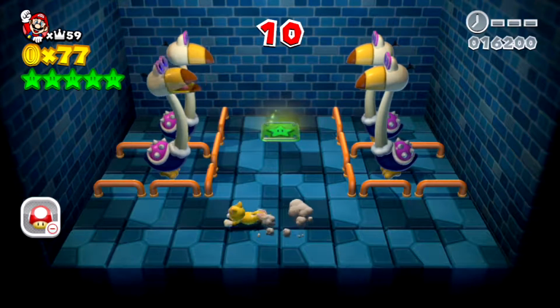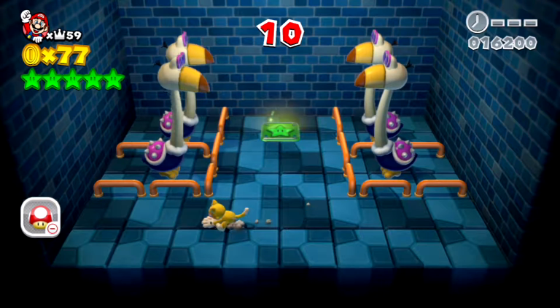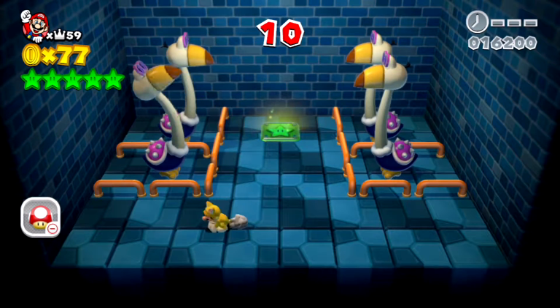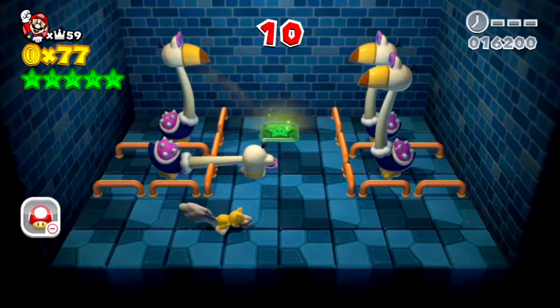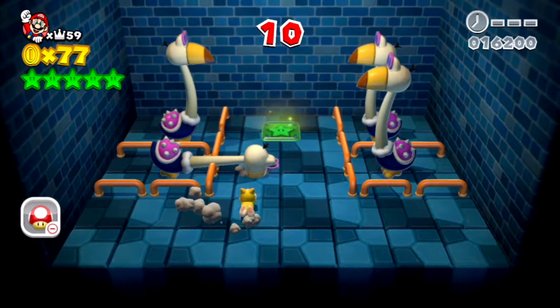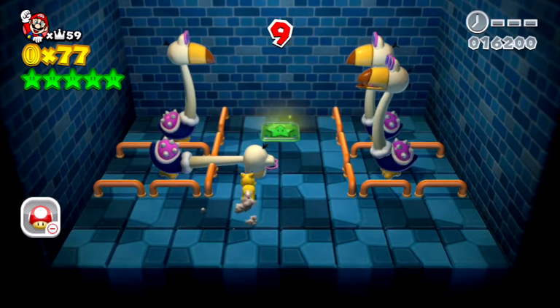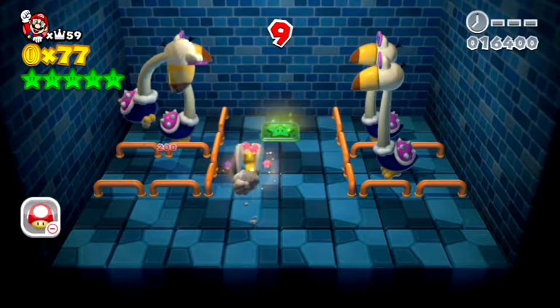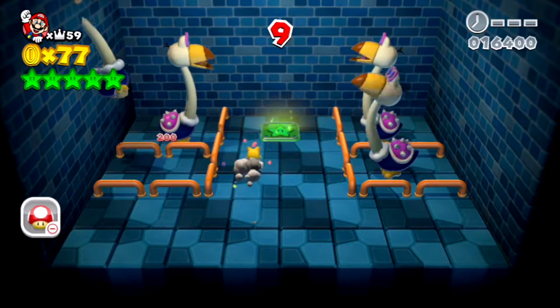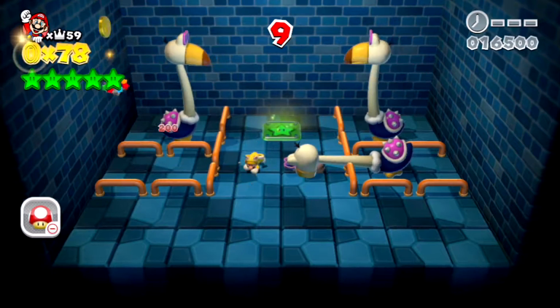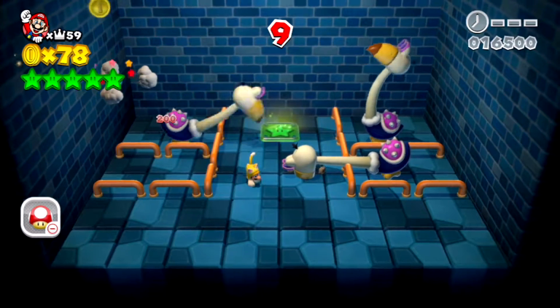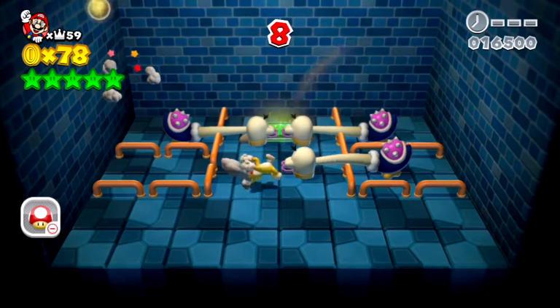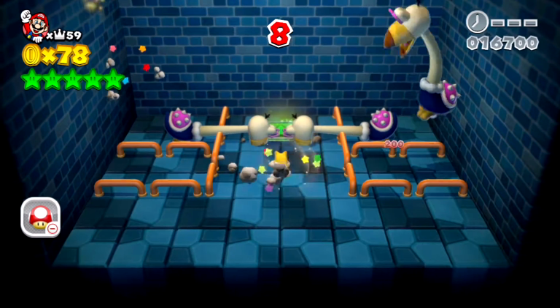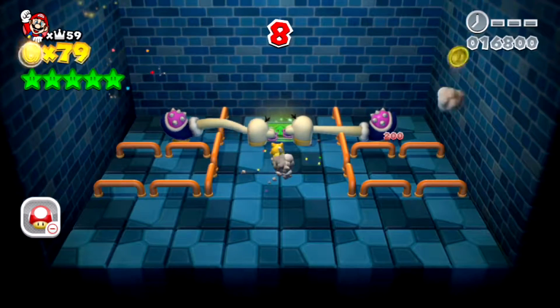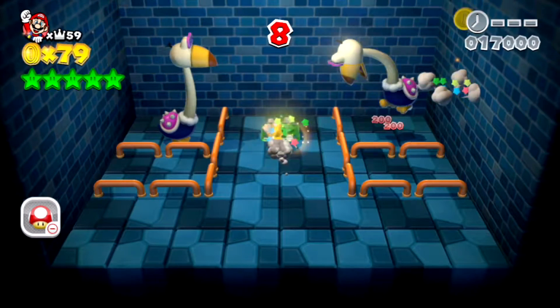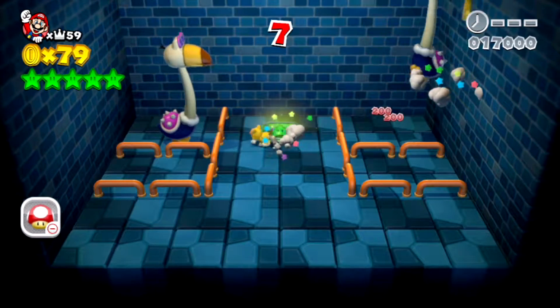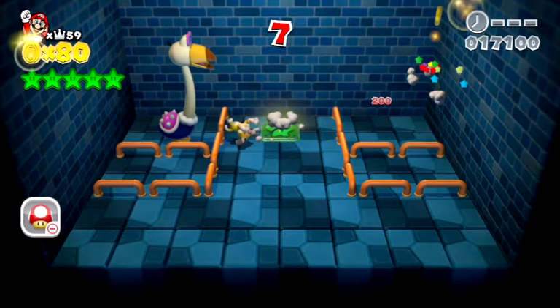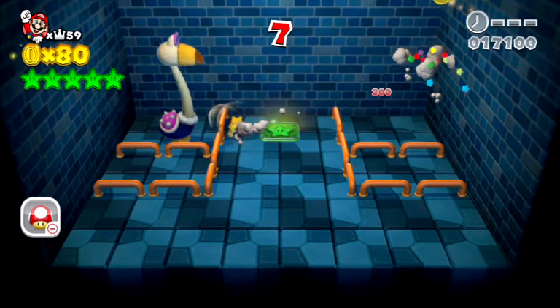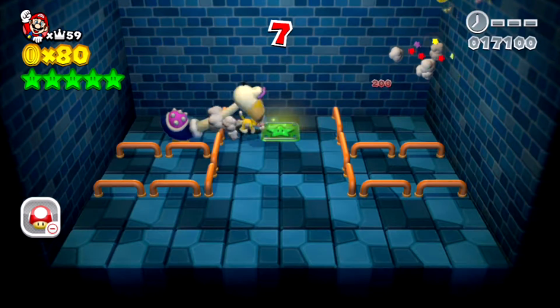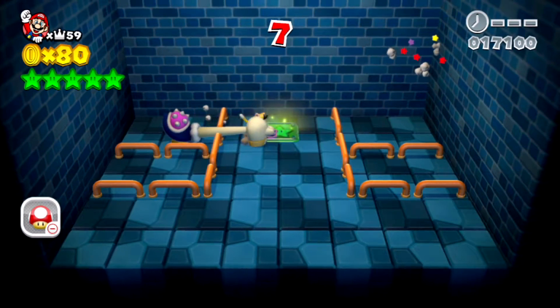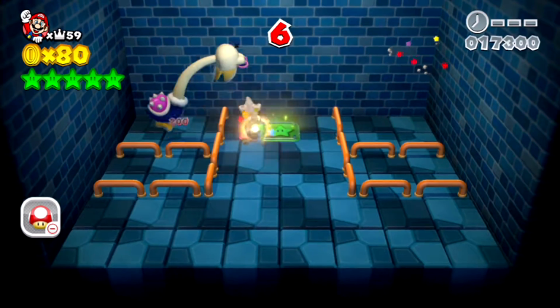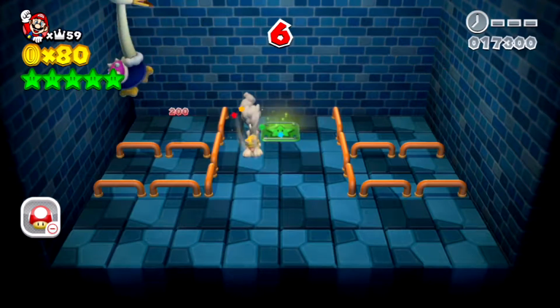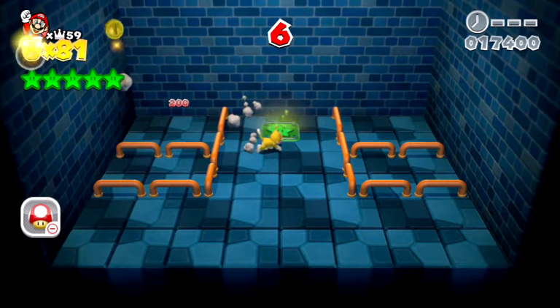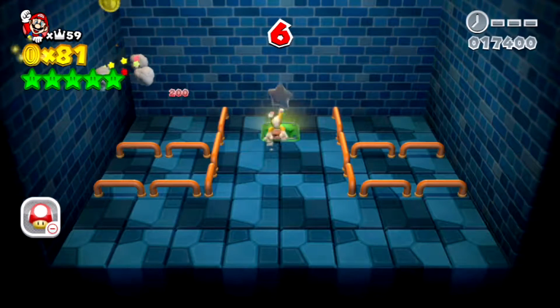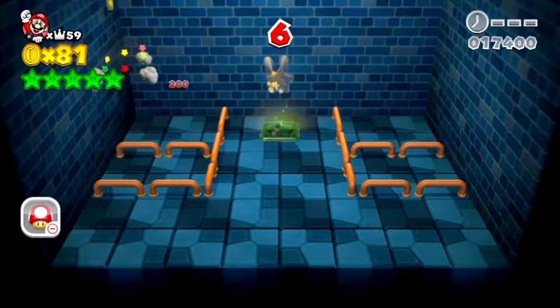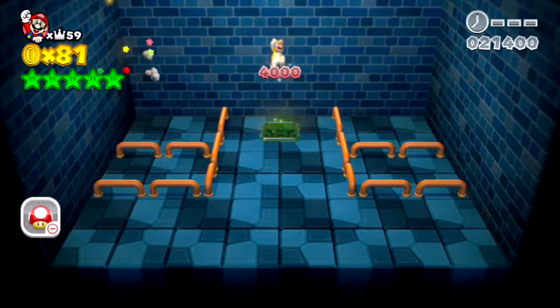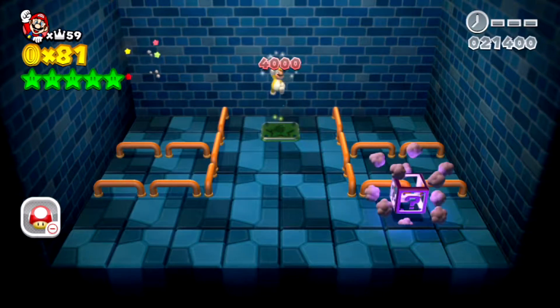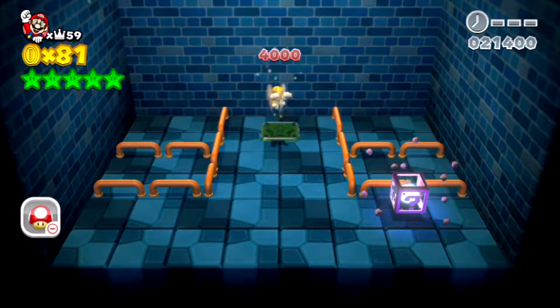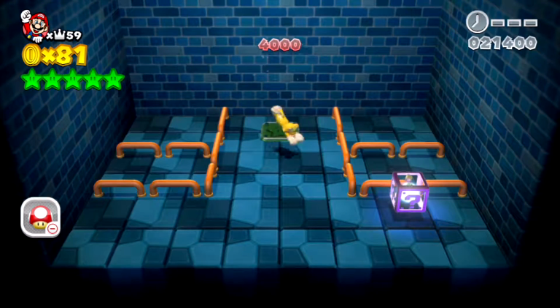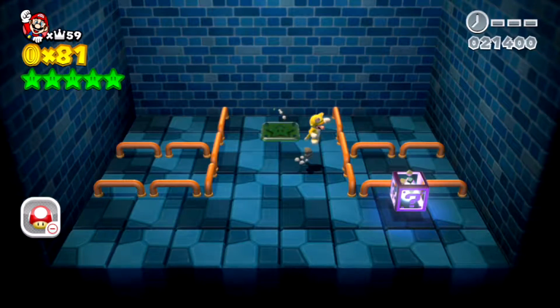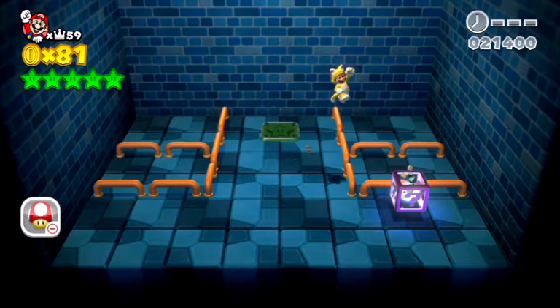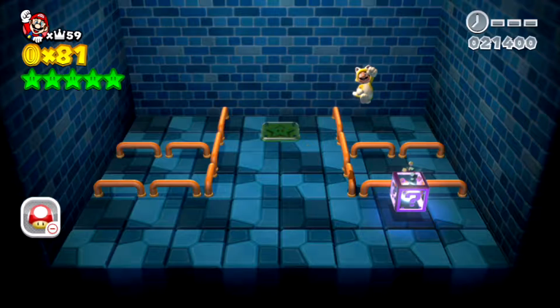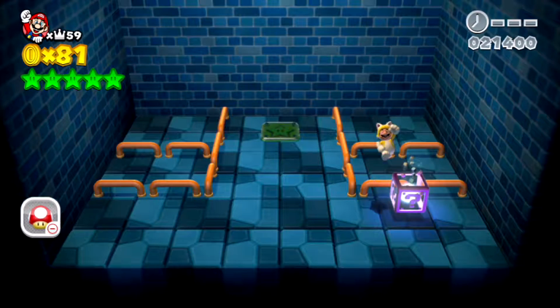For the Klonk Doors, wait until their heads are on the ground, and then you can just jump on them or attack them using the Cat Suit. Grab the Green Star.